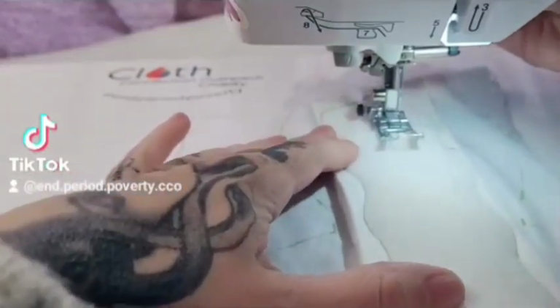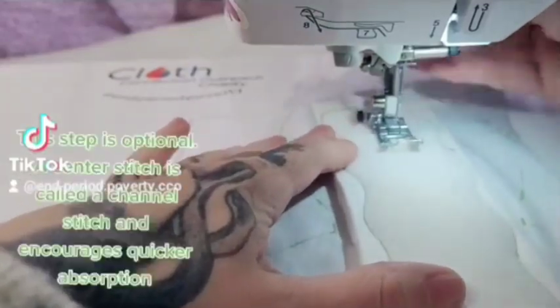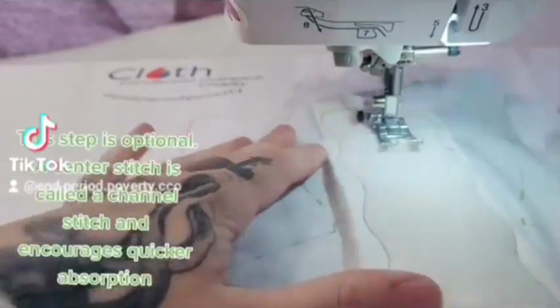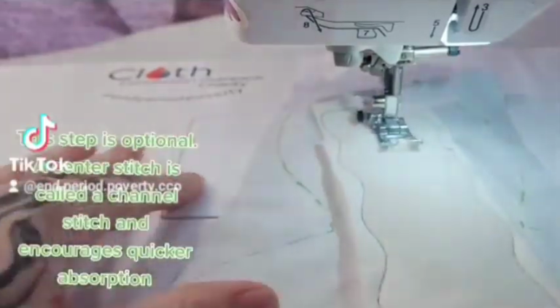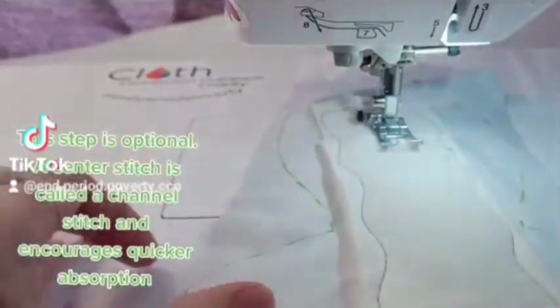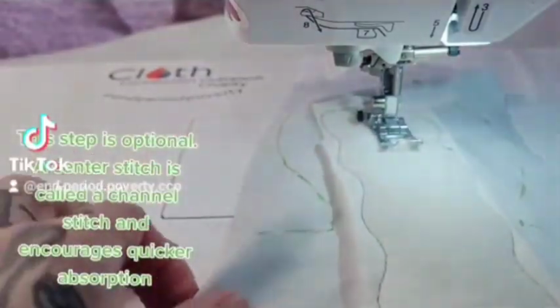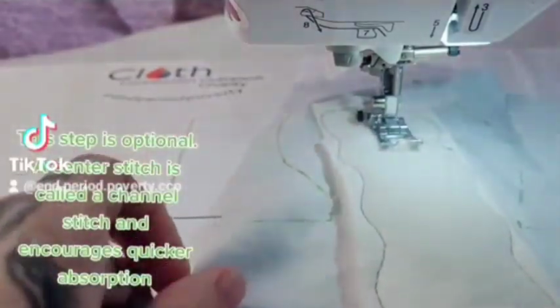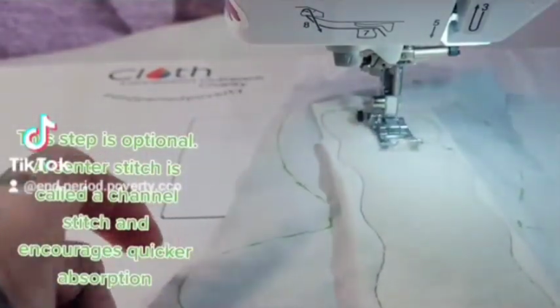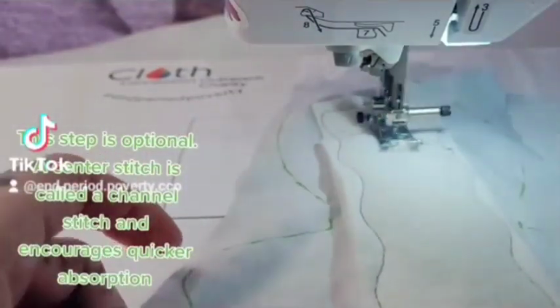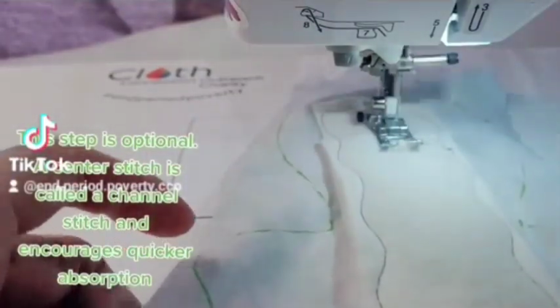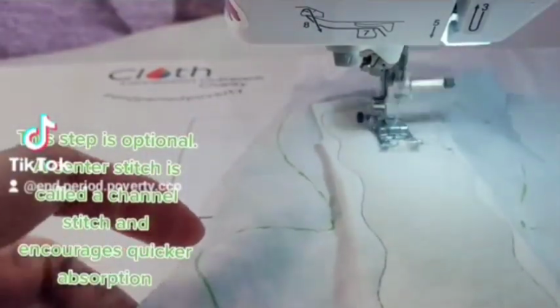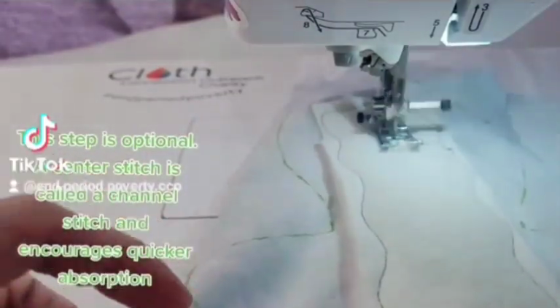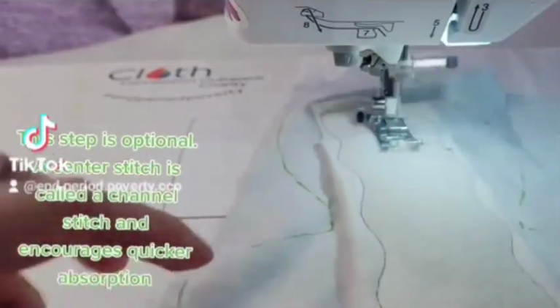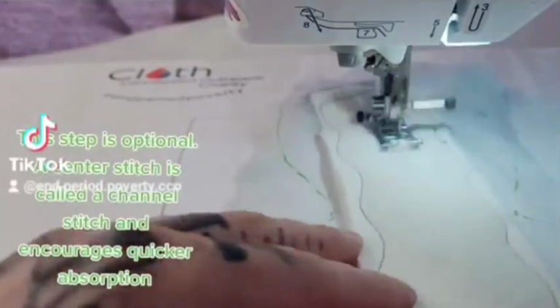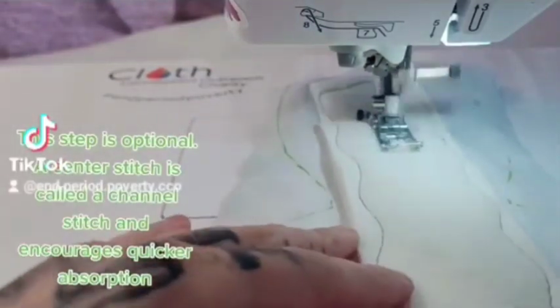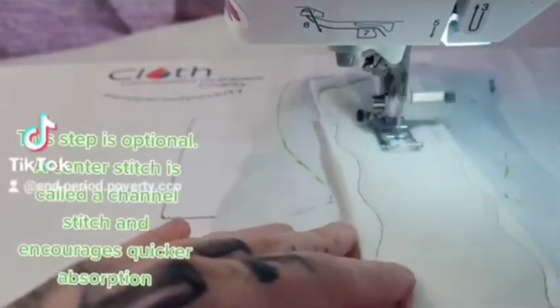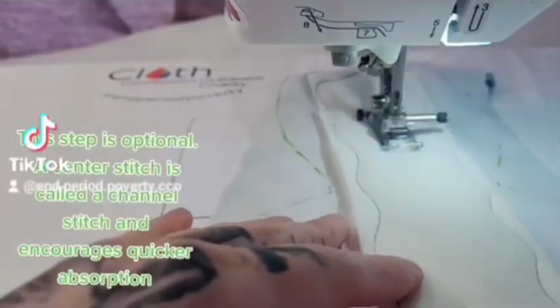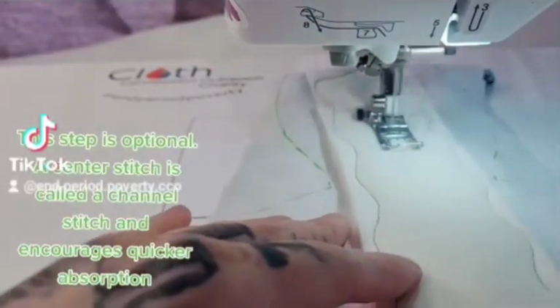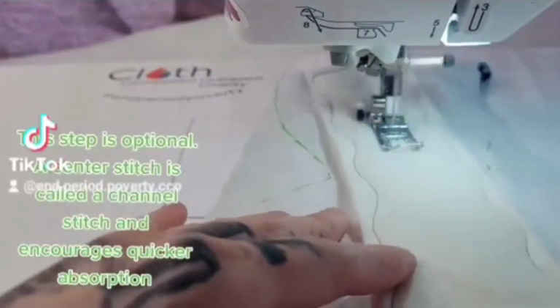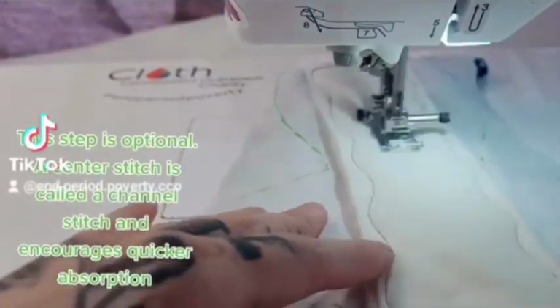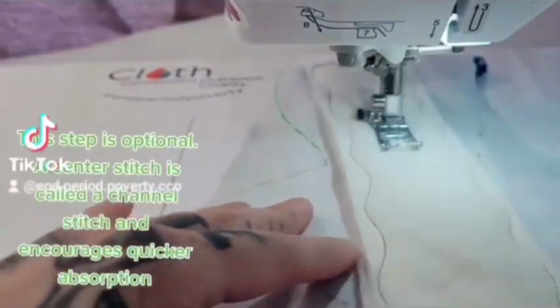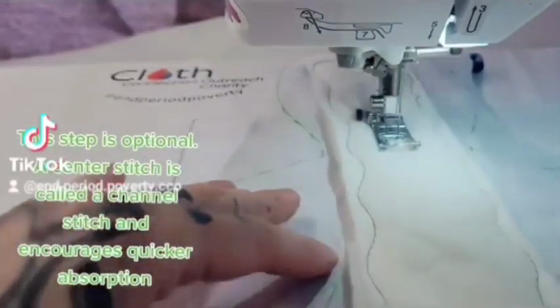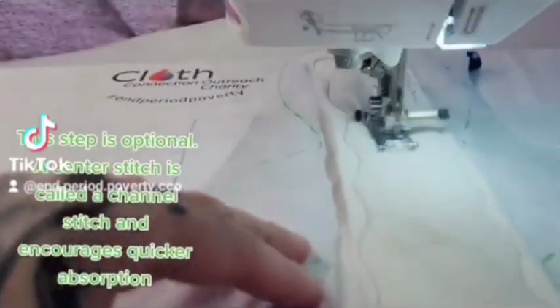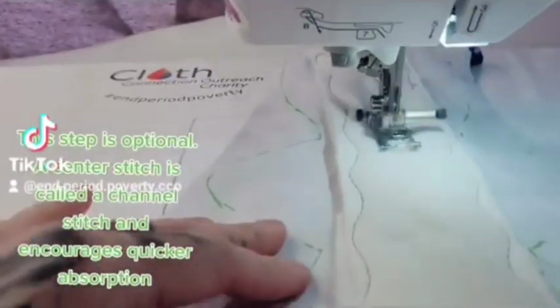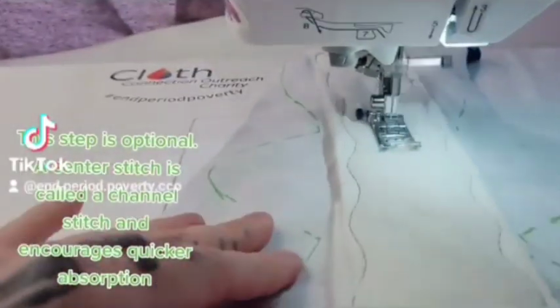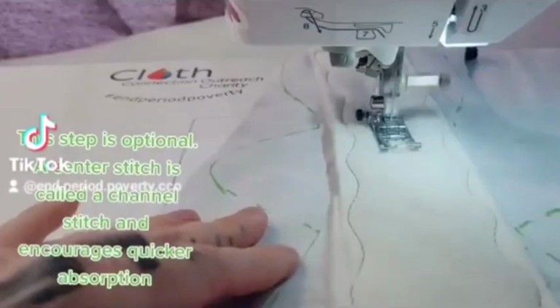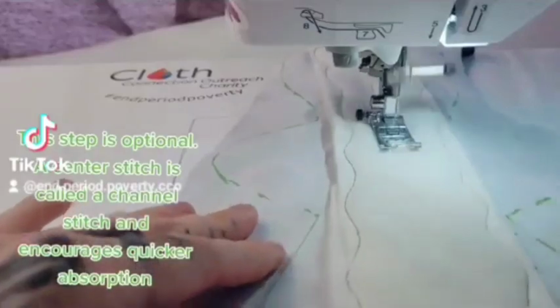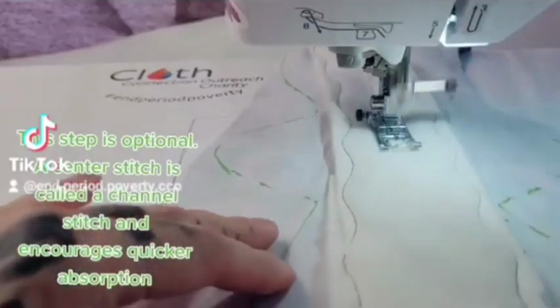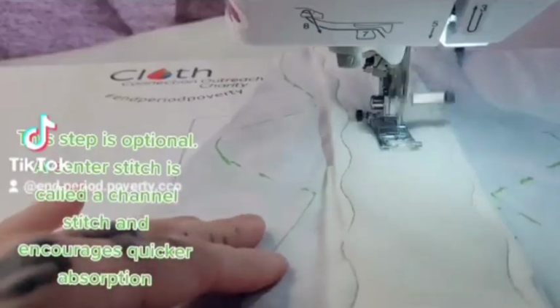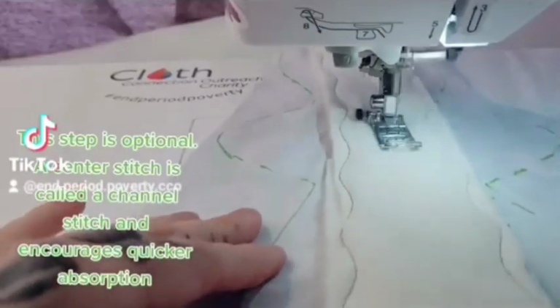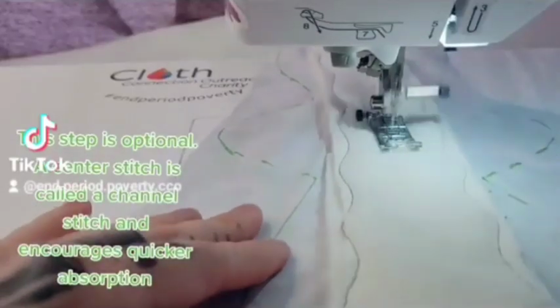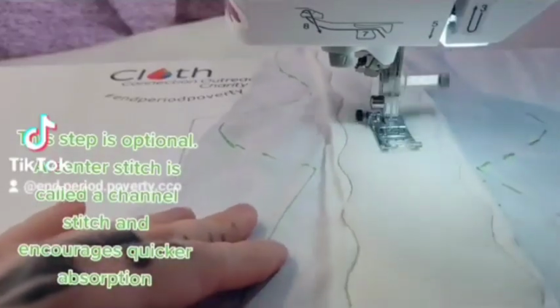This step is optional. A center stitch is called a channel stitch and encourages quicker absorption.